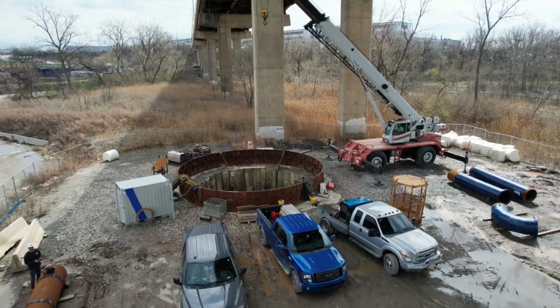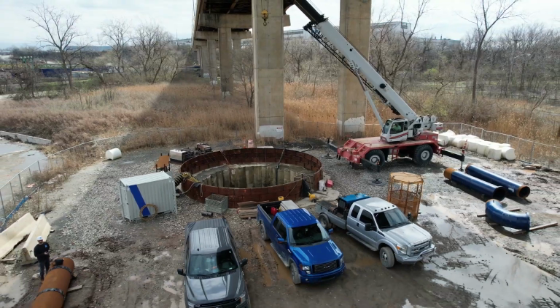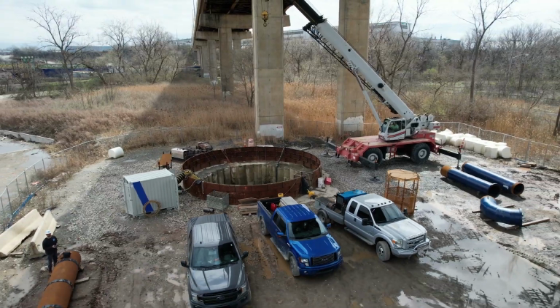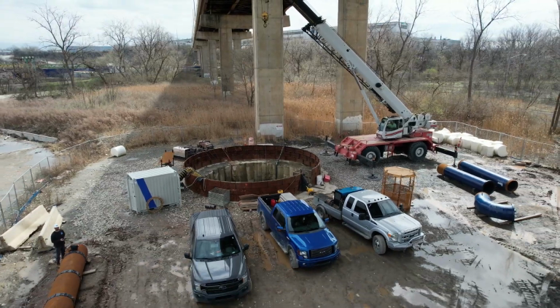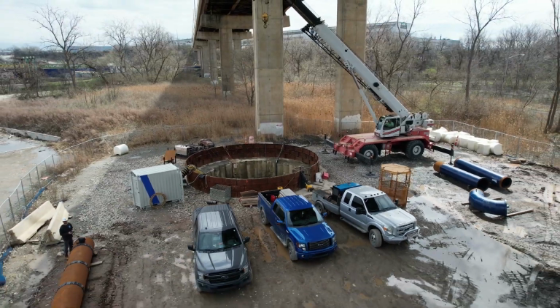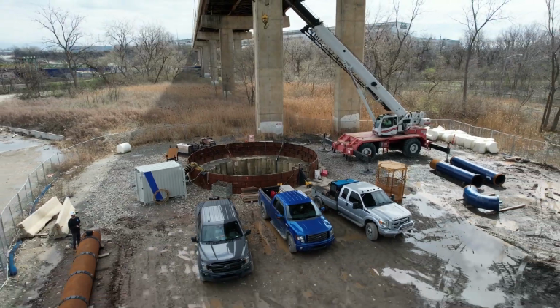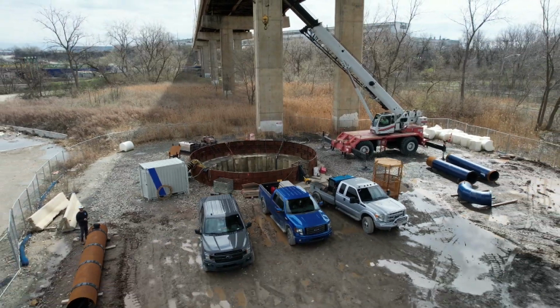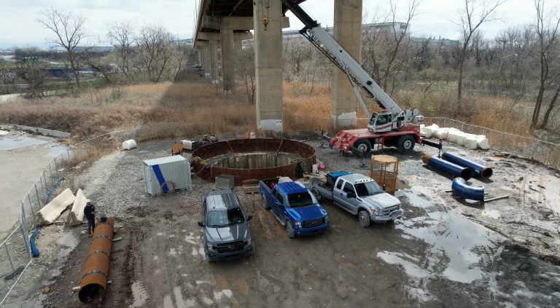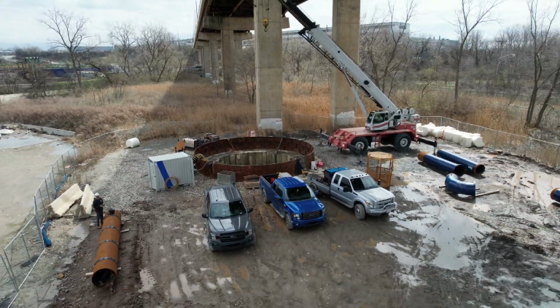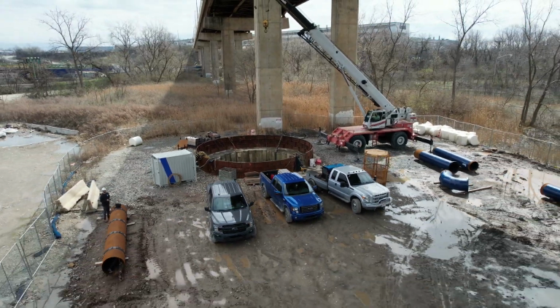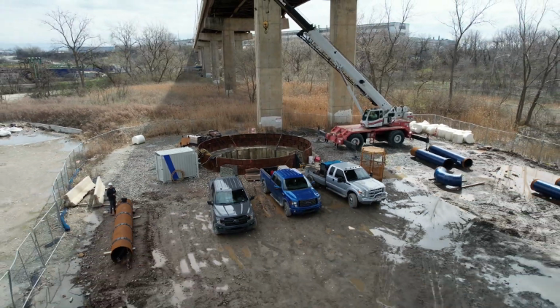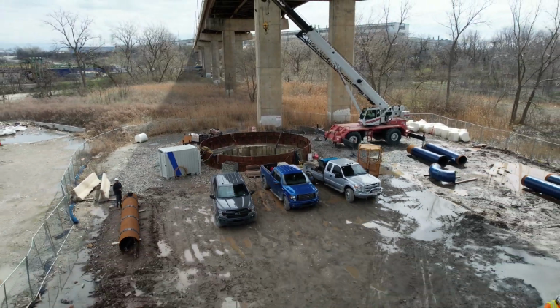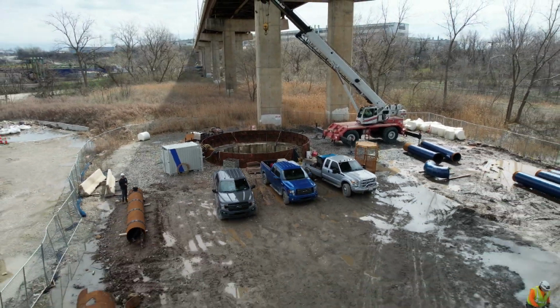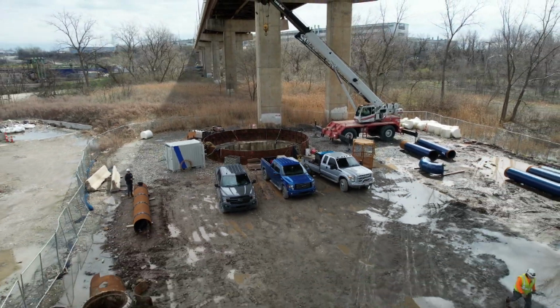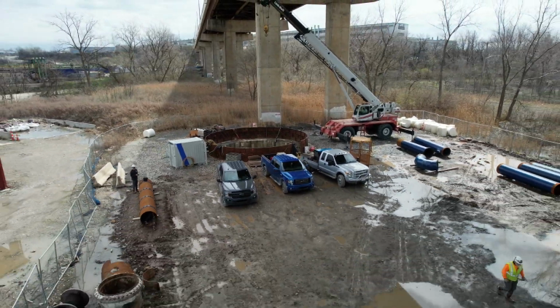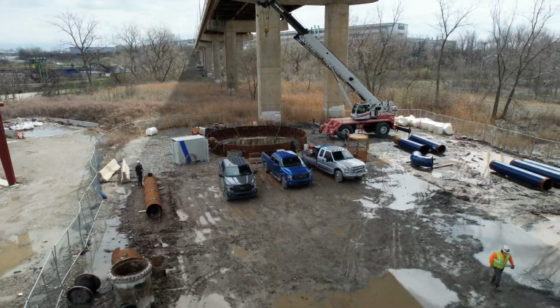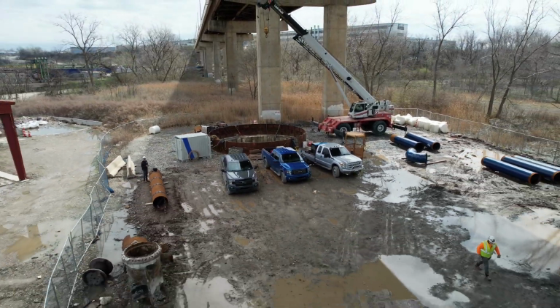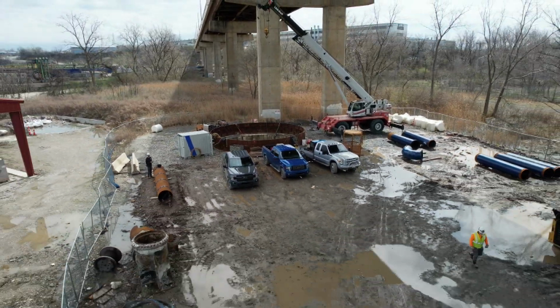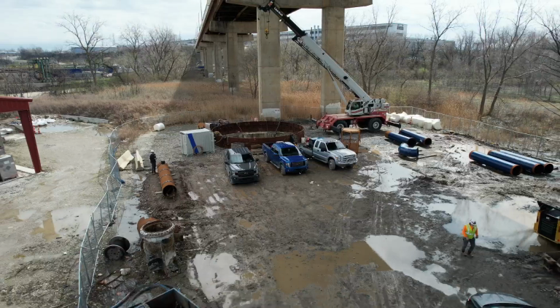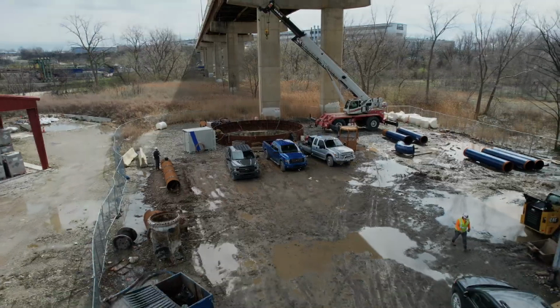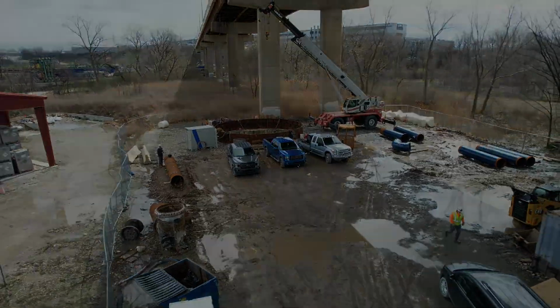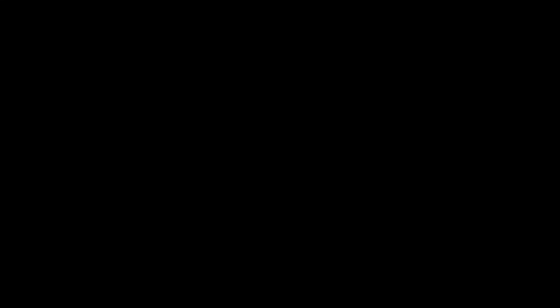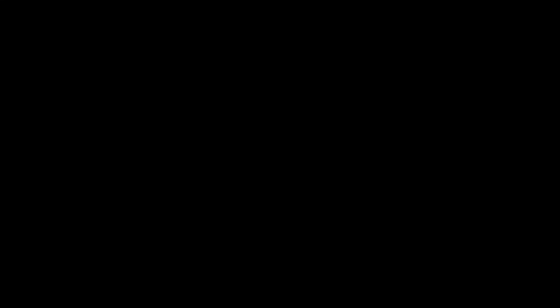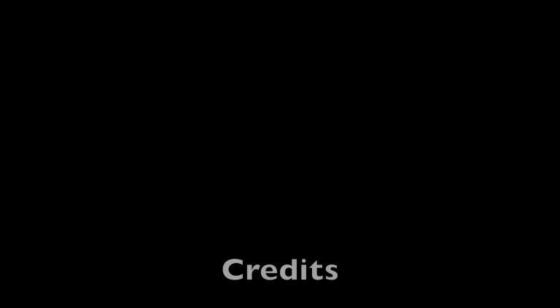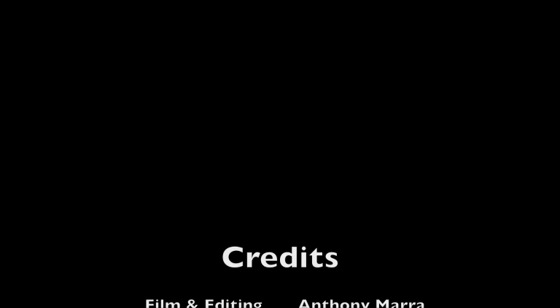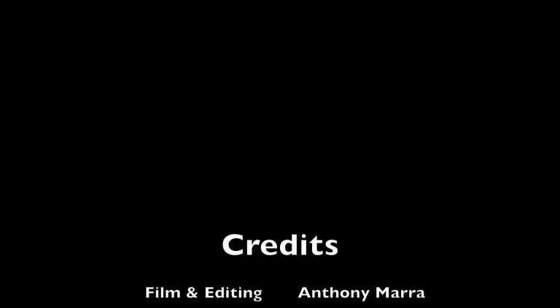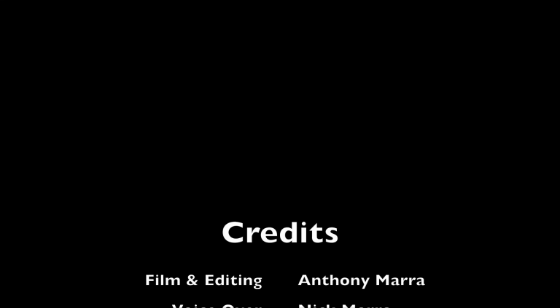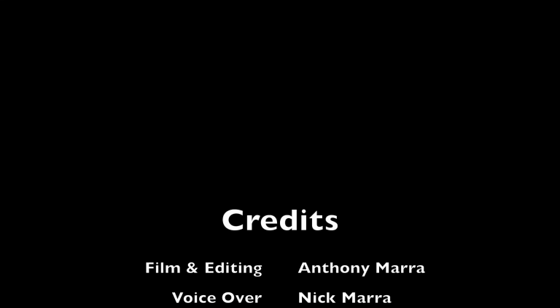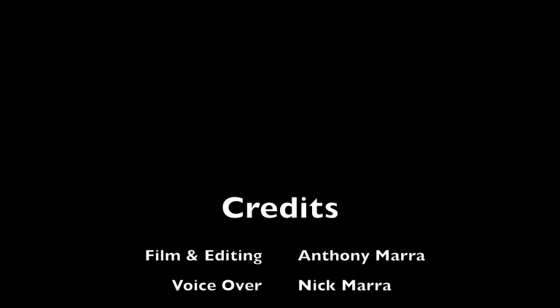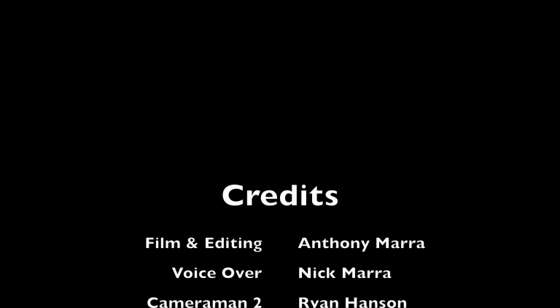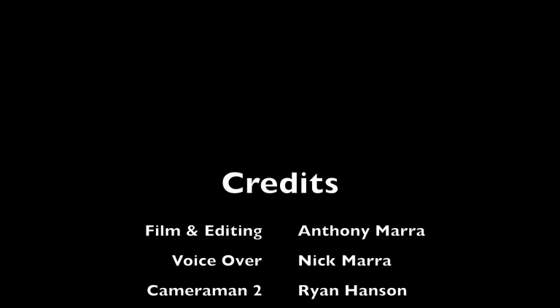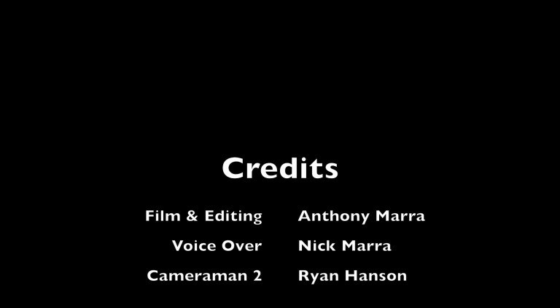And there's kind of the job site there. Thanks for watching.